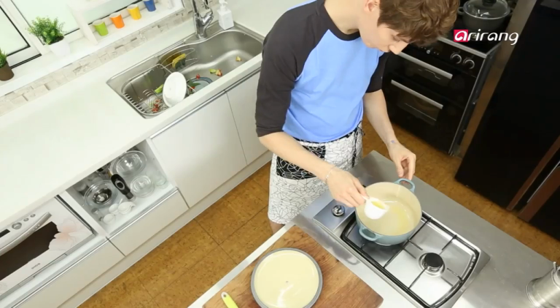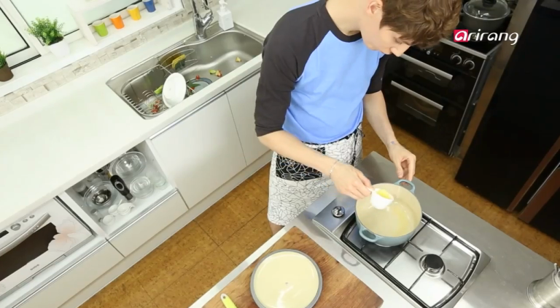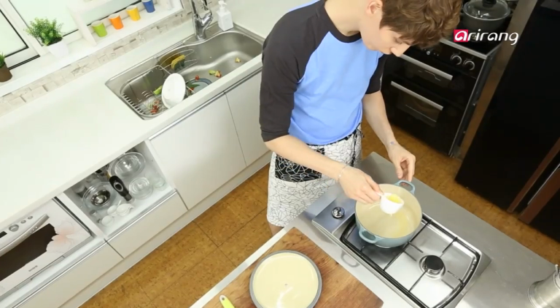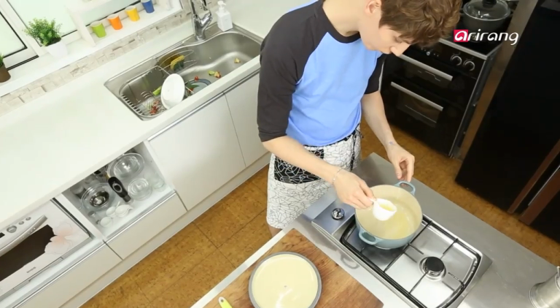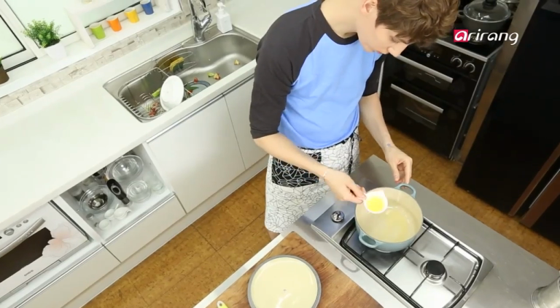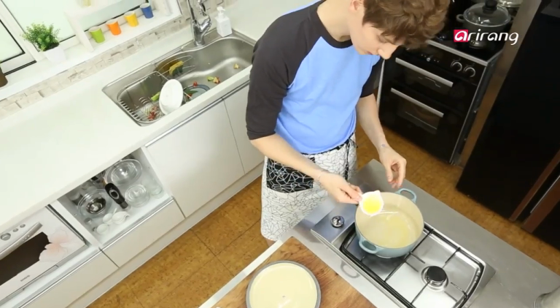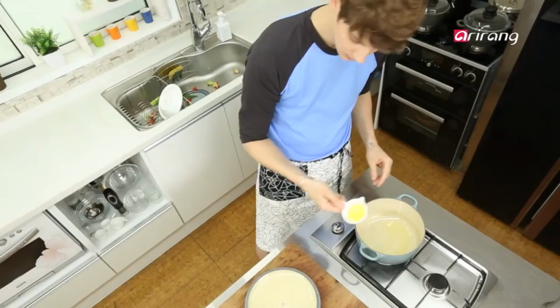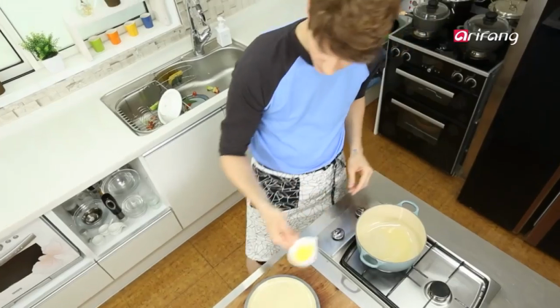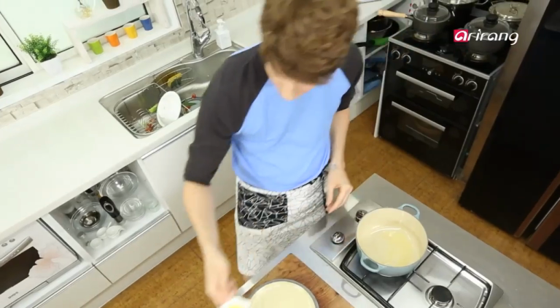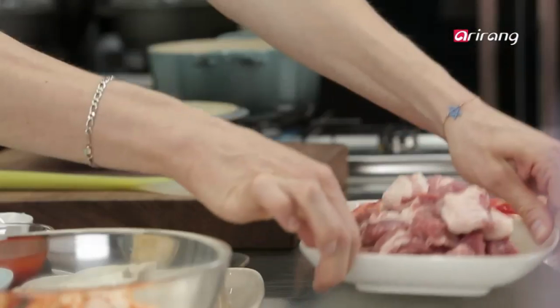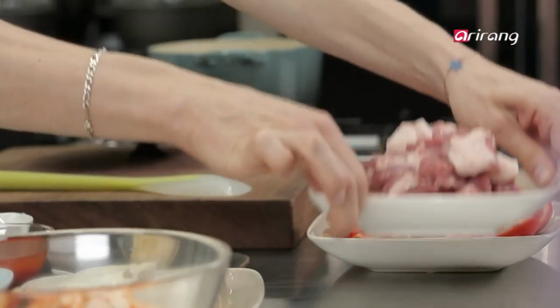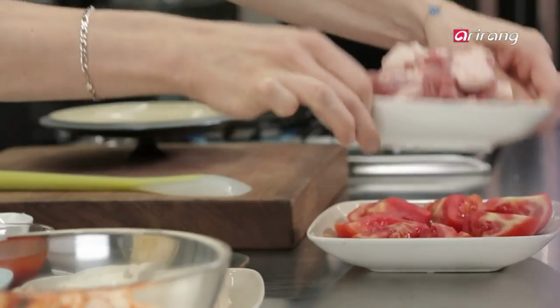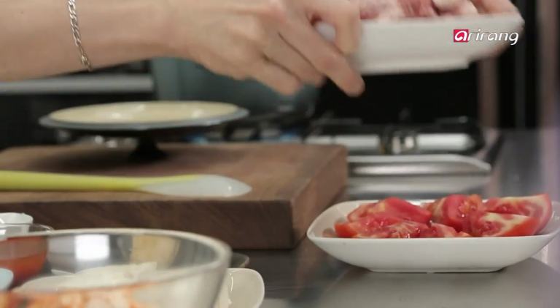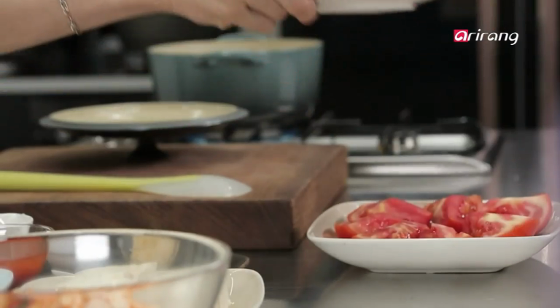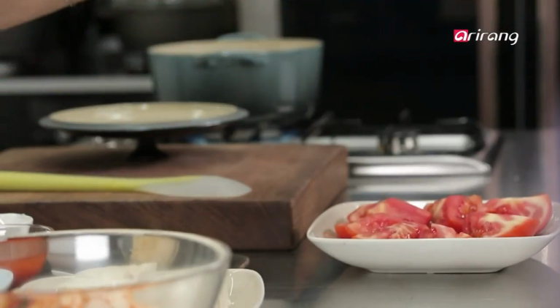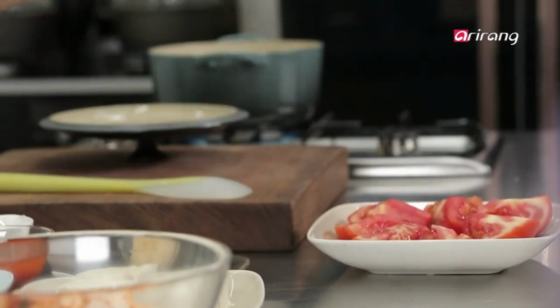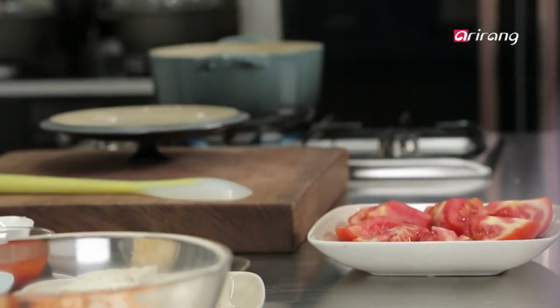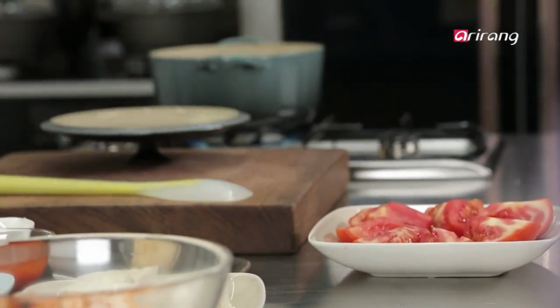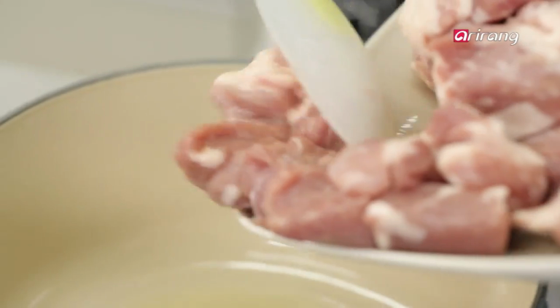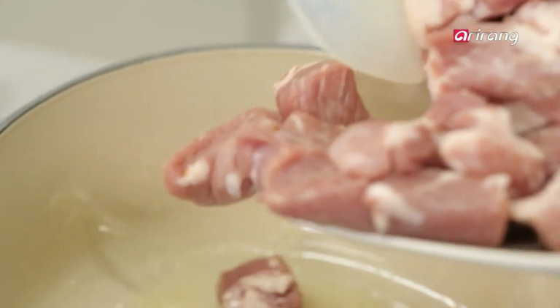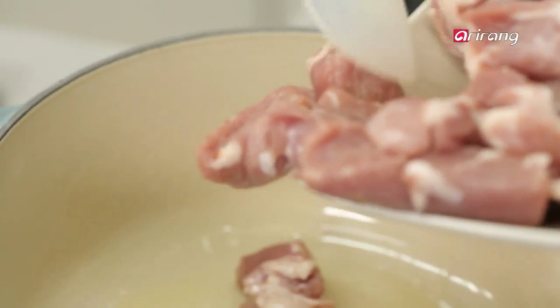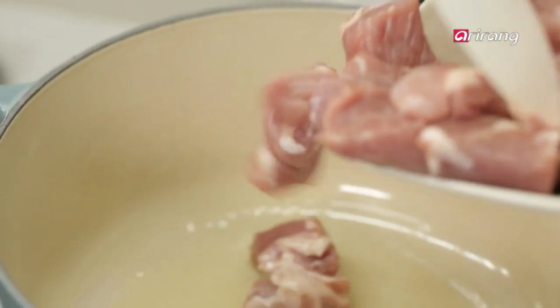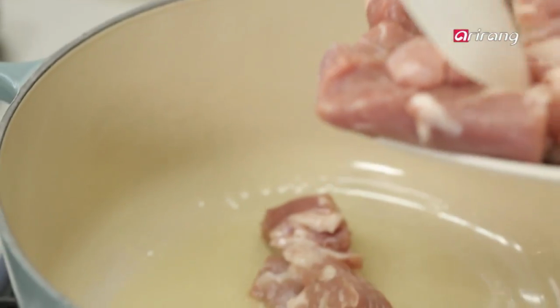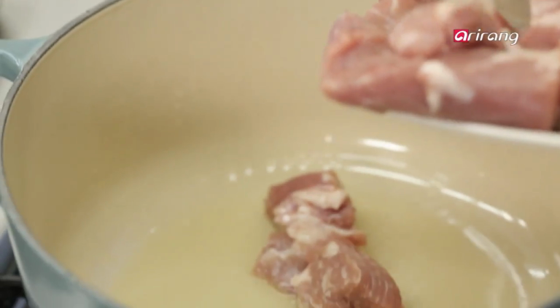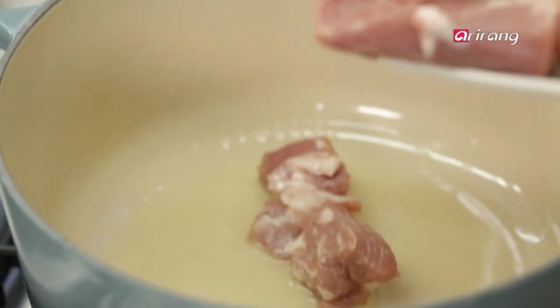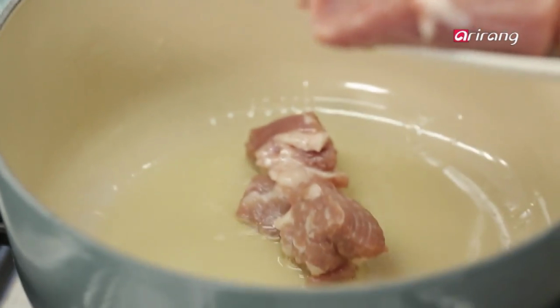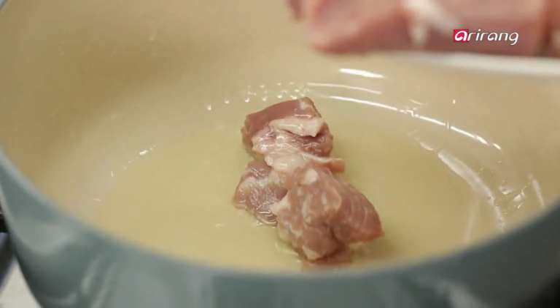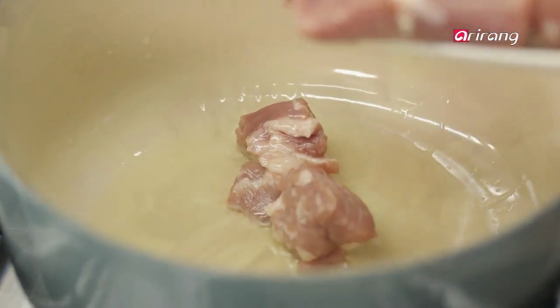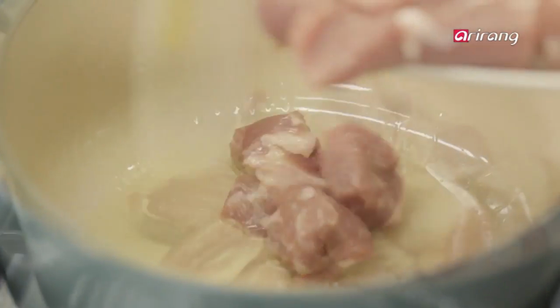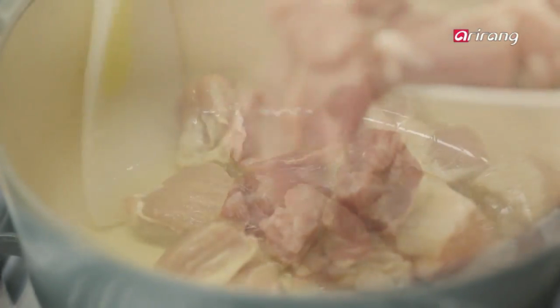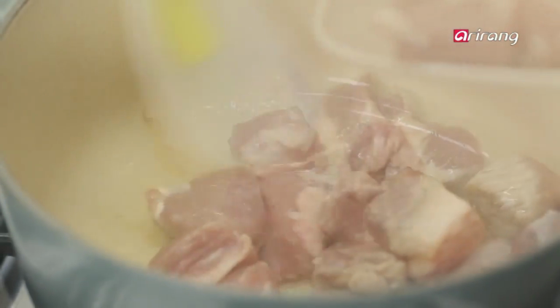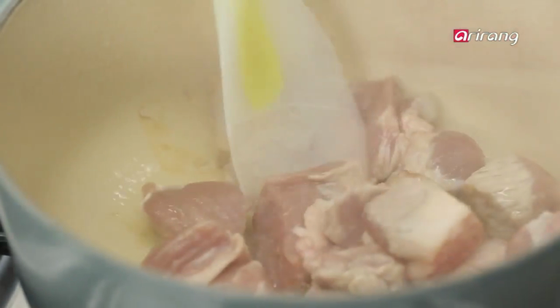Put some oil in a pan and stir fry the pork. When it starts to turn brown, add the kimchi and keep stirring.